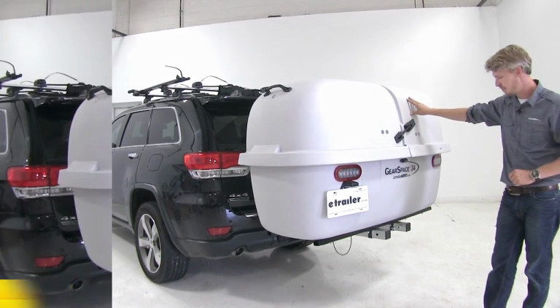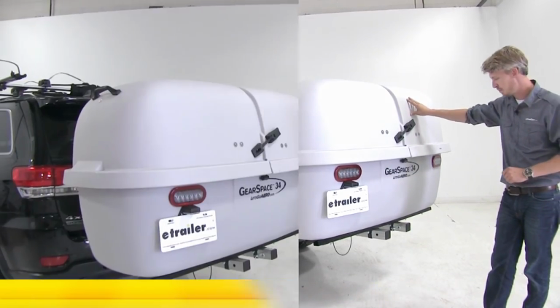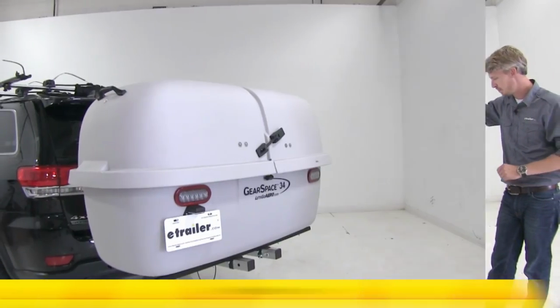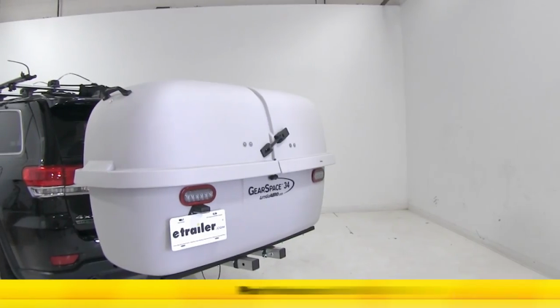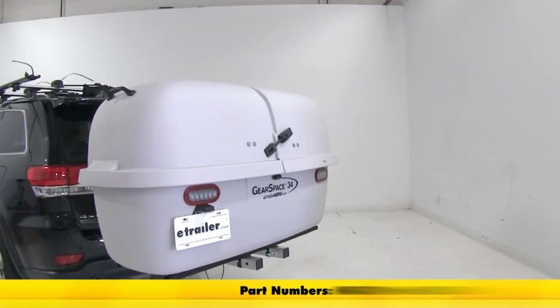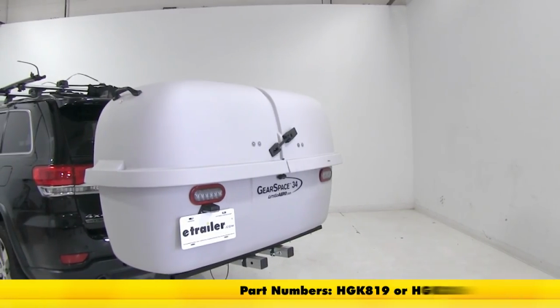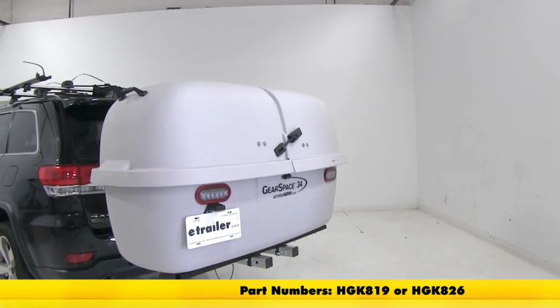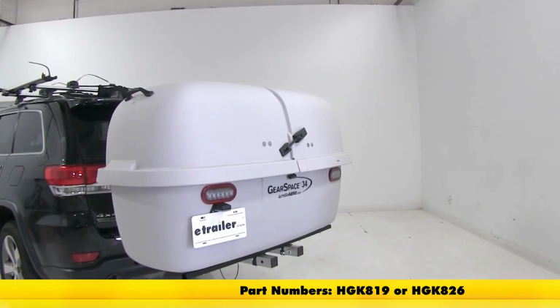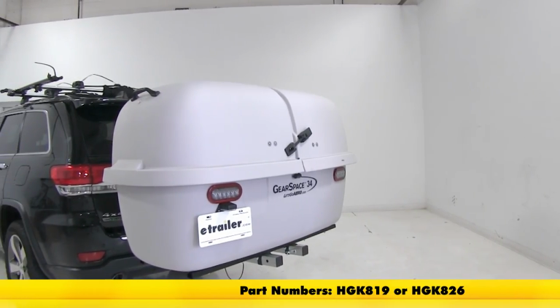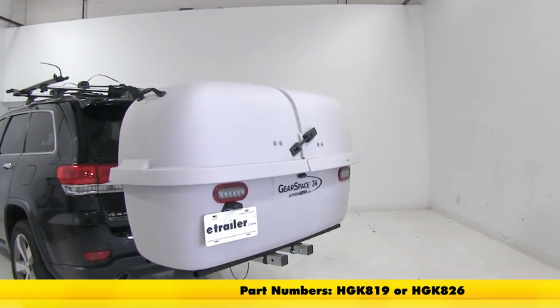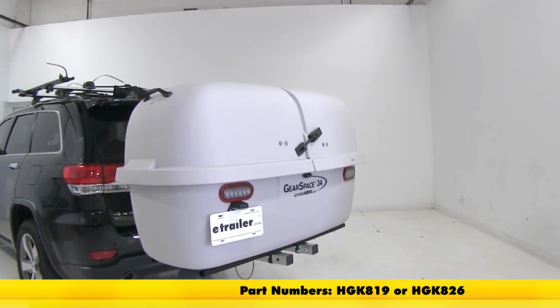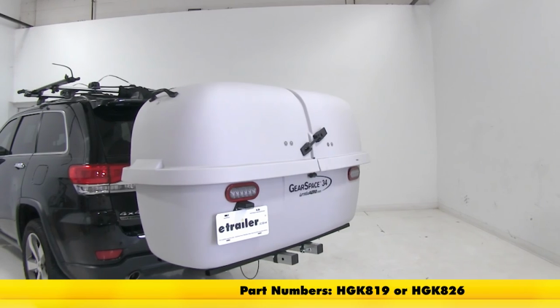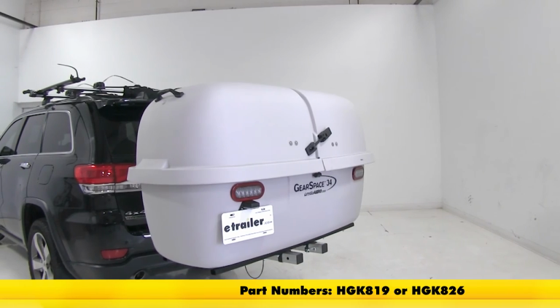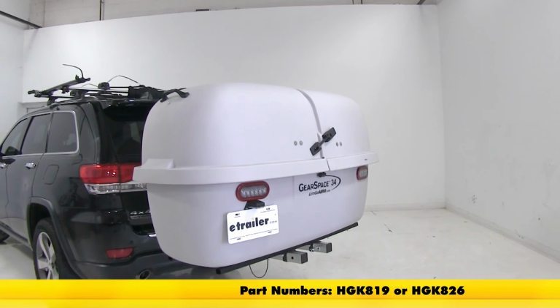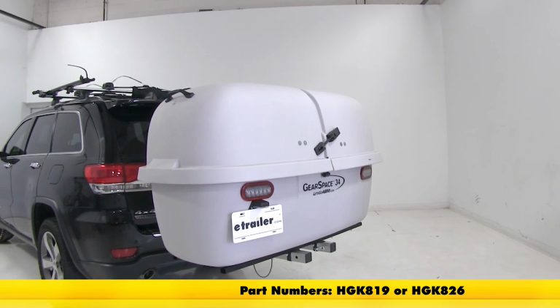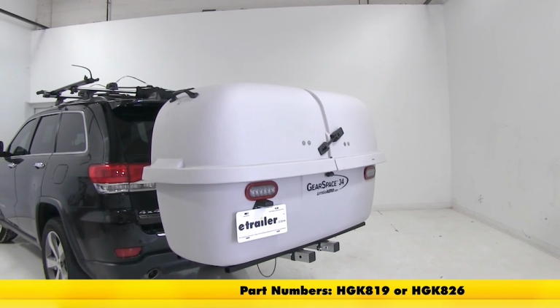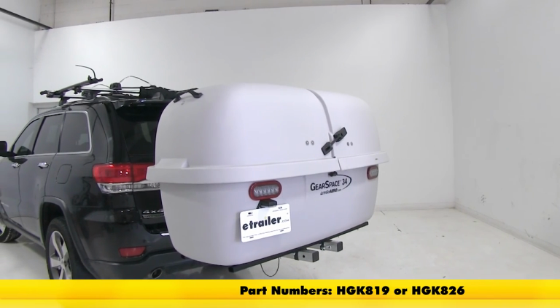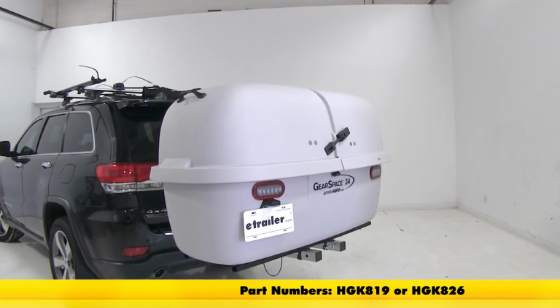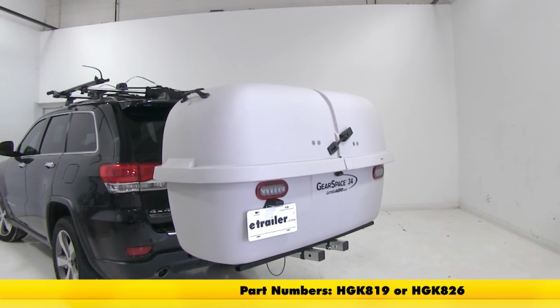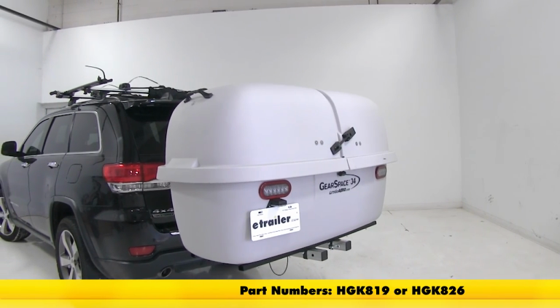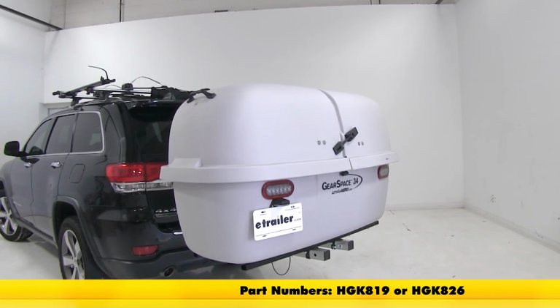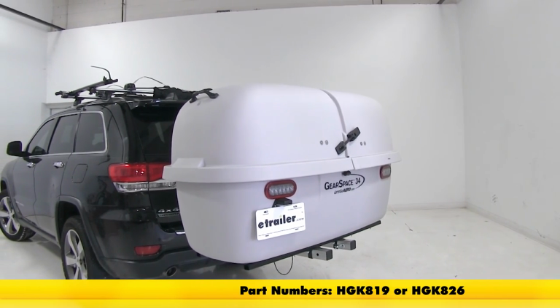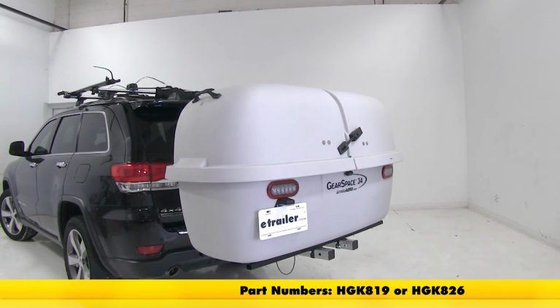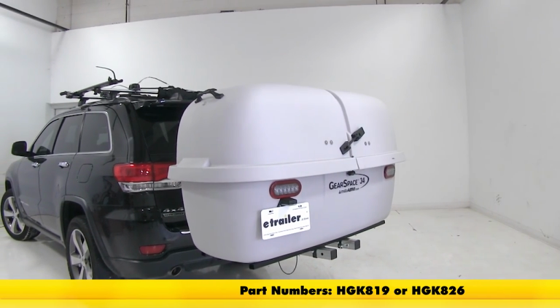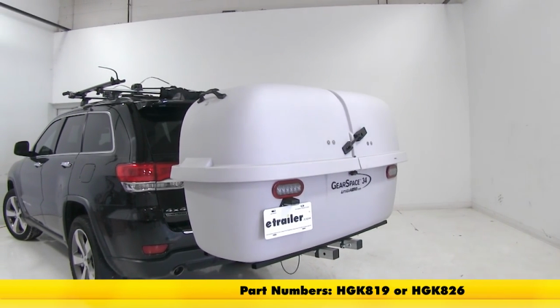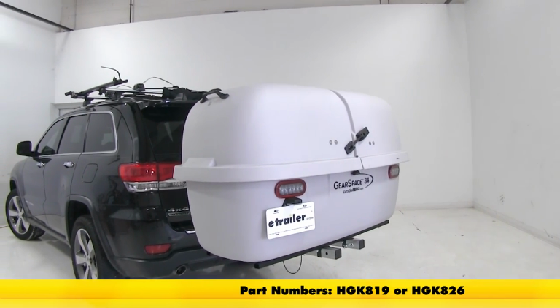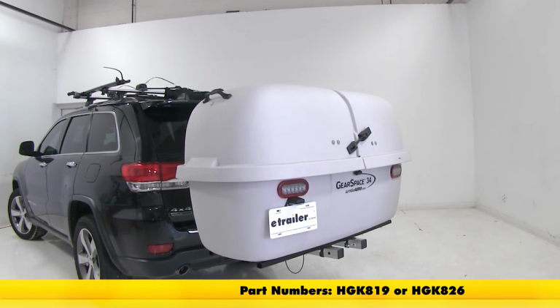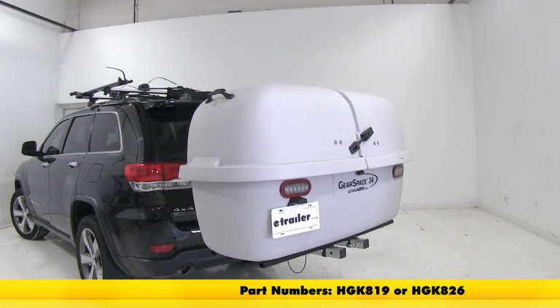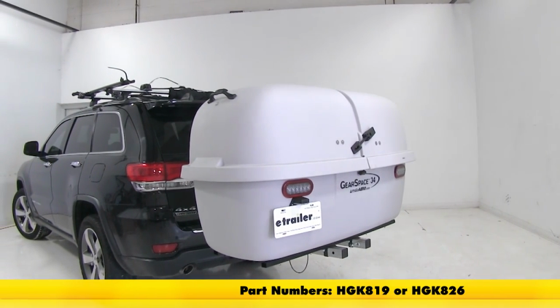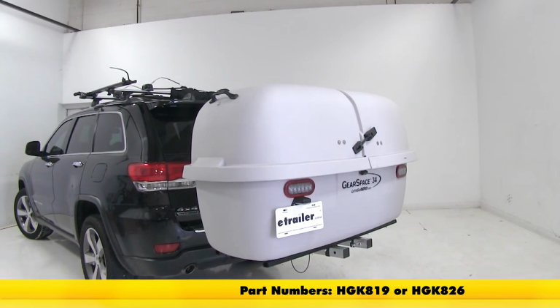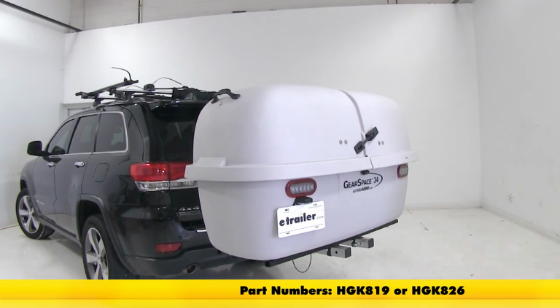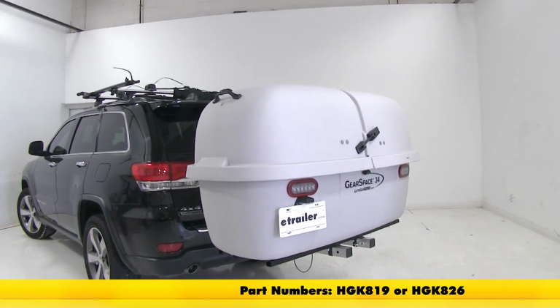And that's going to complete our look at the Let's Go Aero Gearspace 34 Enclosed Cargo Carrier for 2-inch hitches.